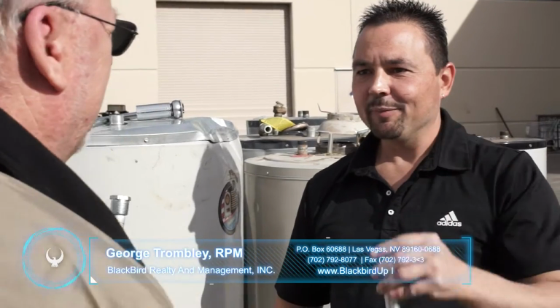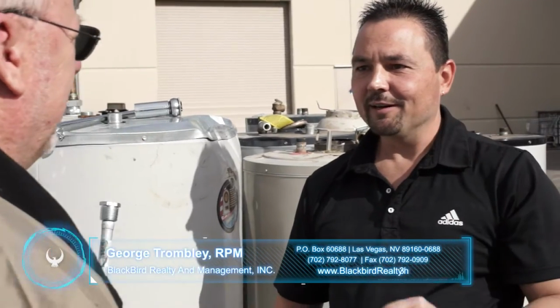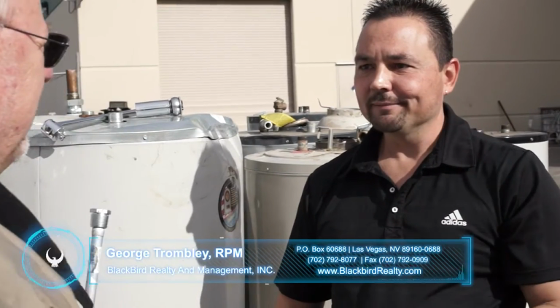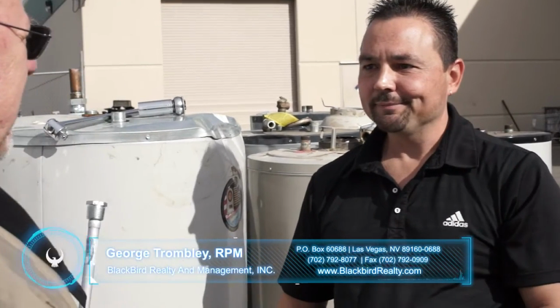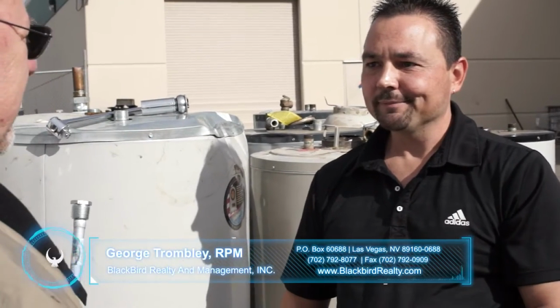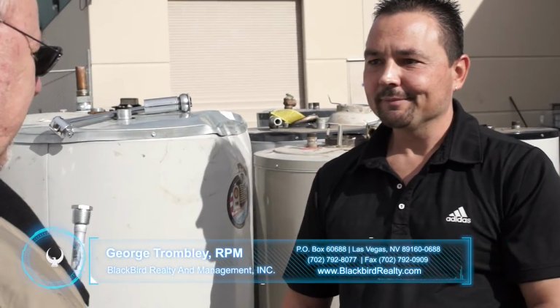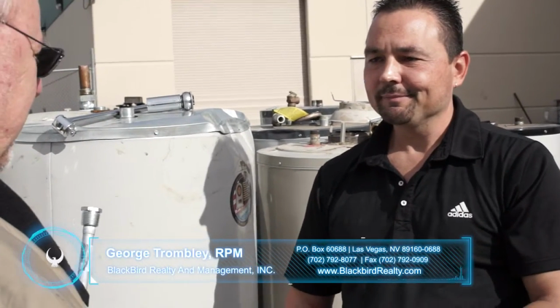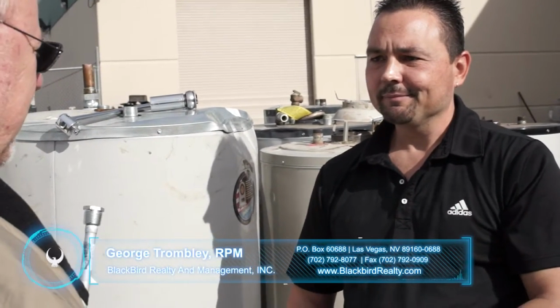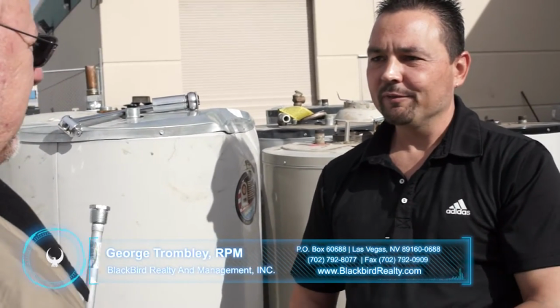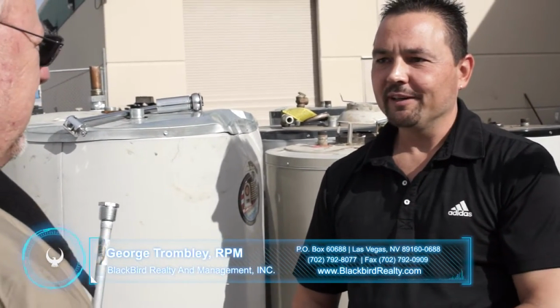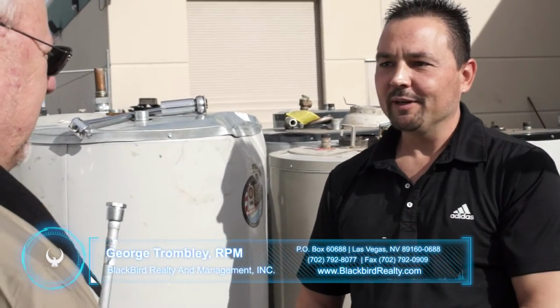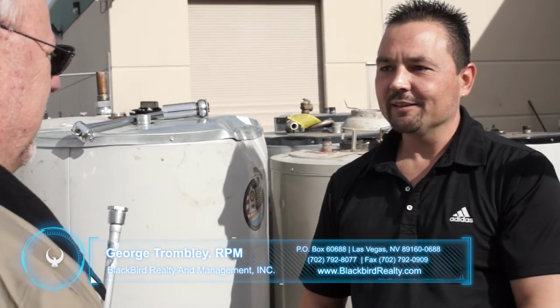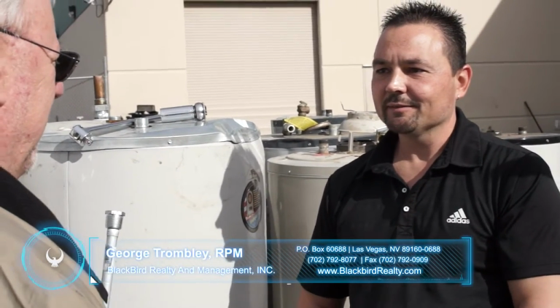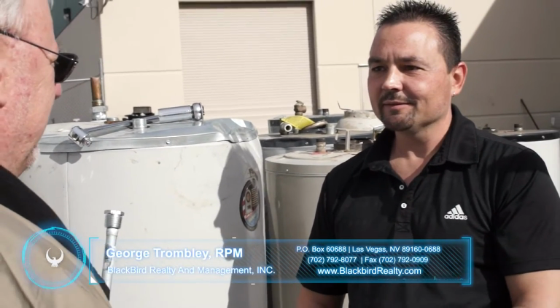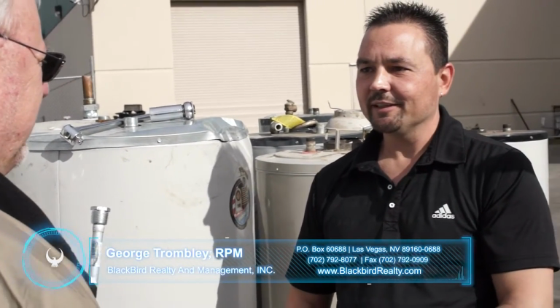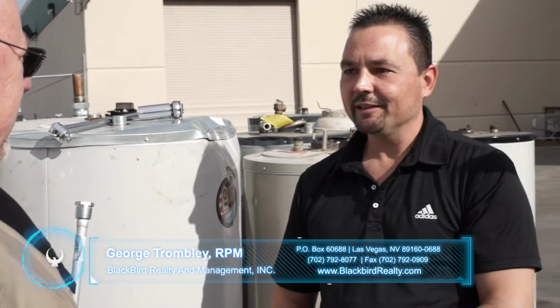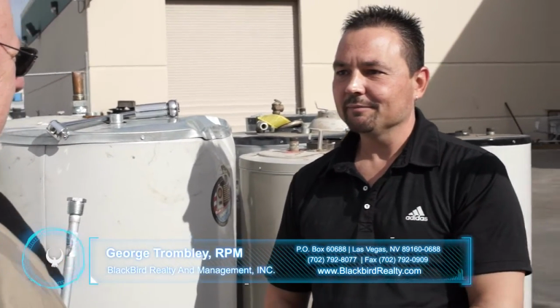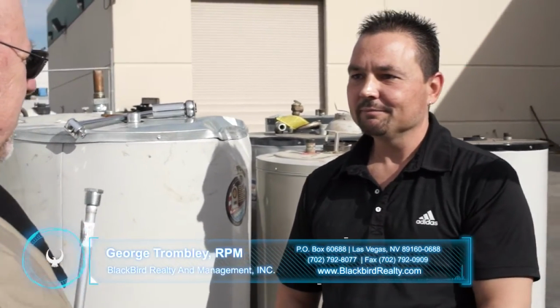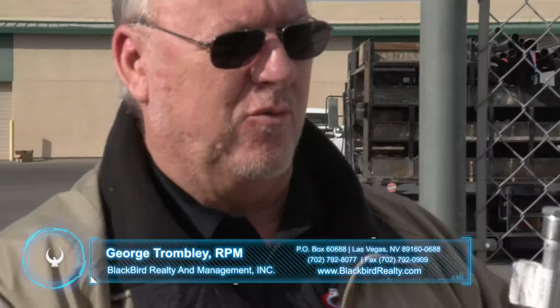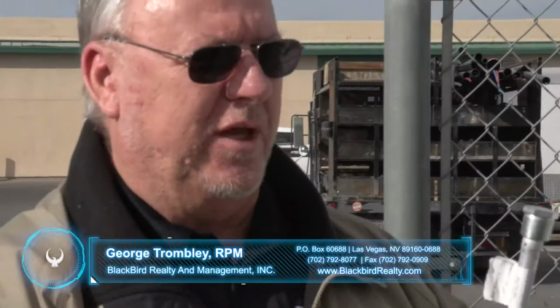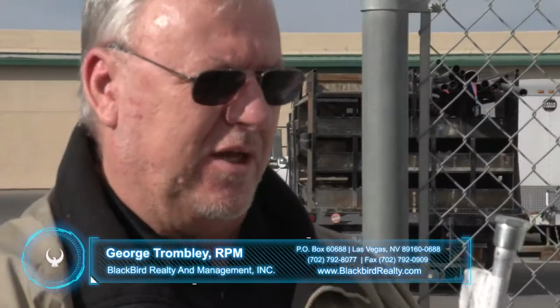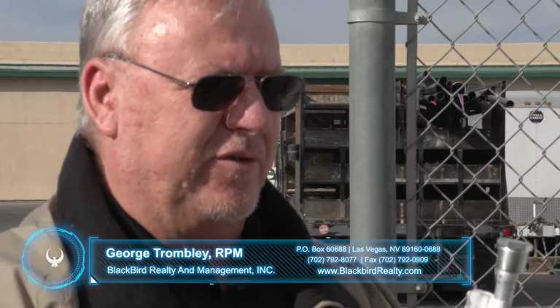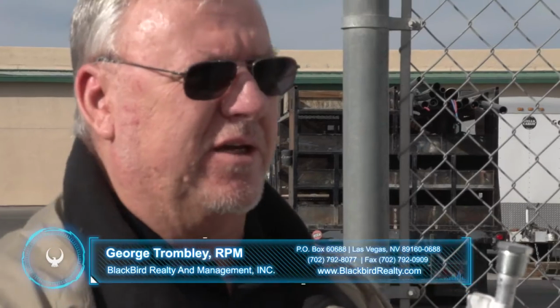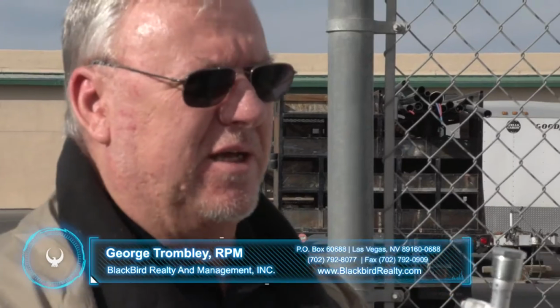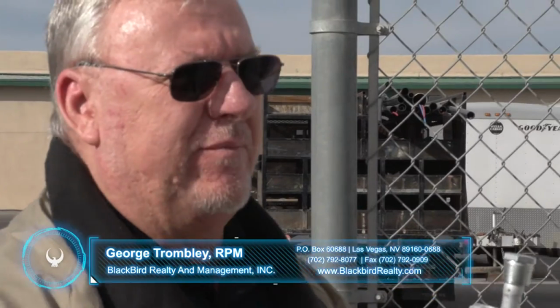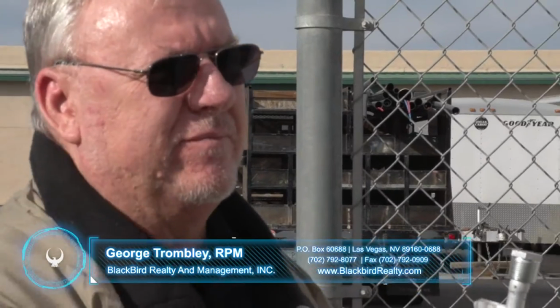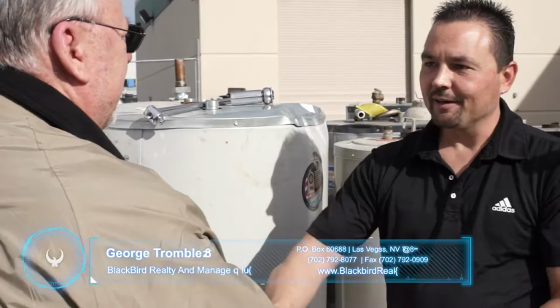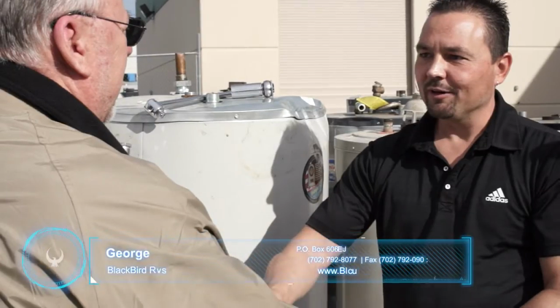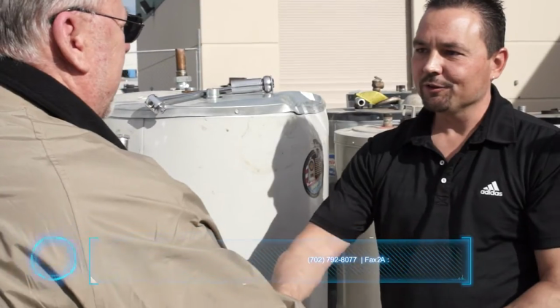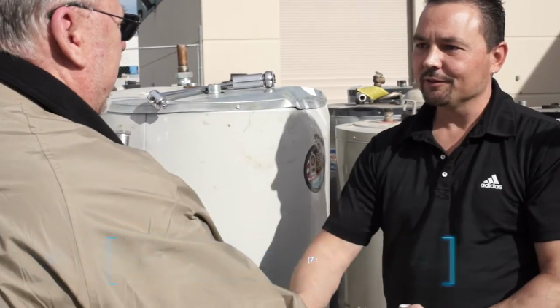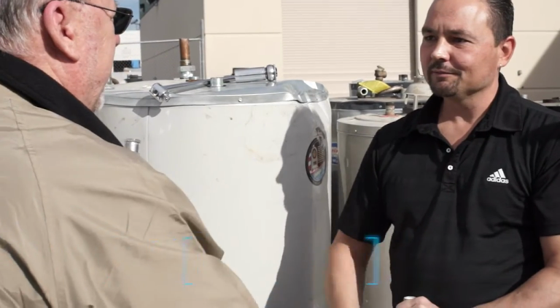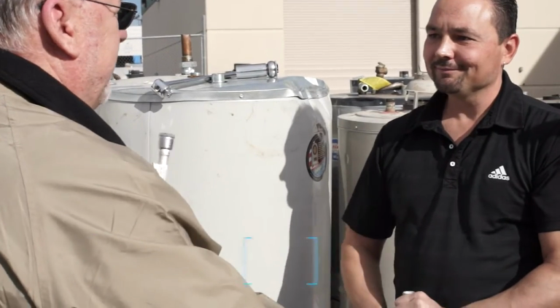Repair. Very good. Preventative maintenance — it's the key. Well, thanks a lot for taking the time. Not a problem, George. Appreciate it.